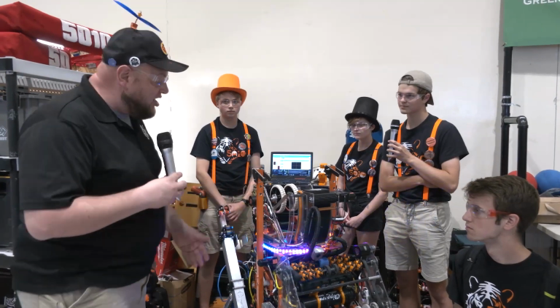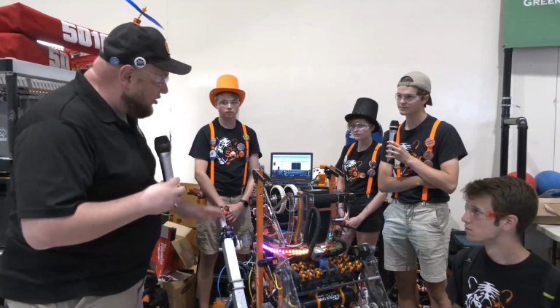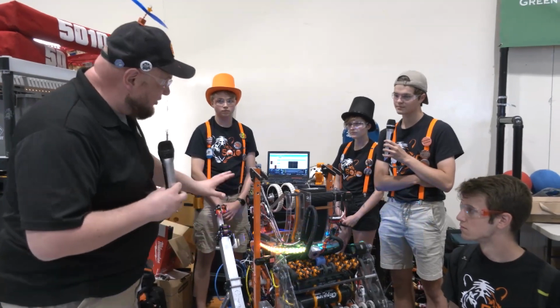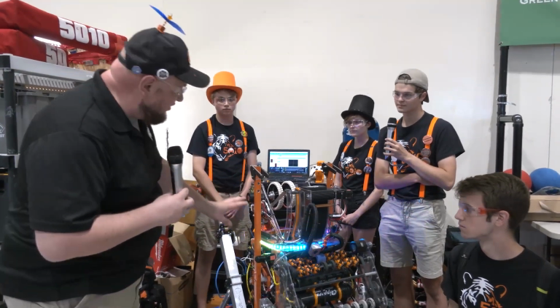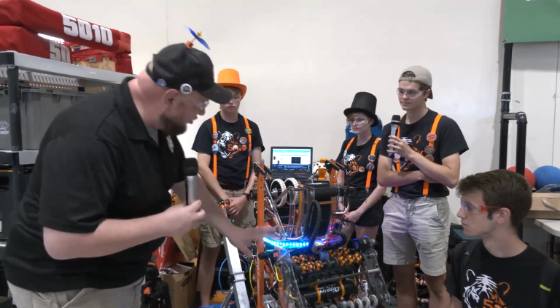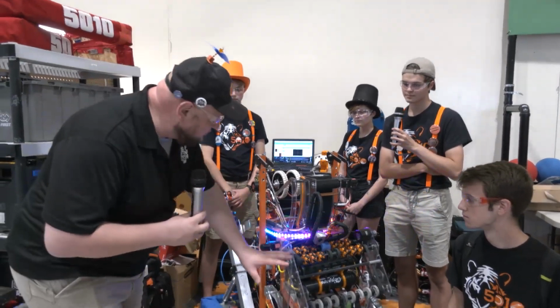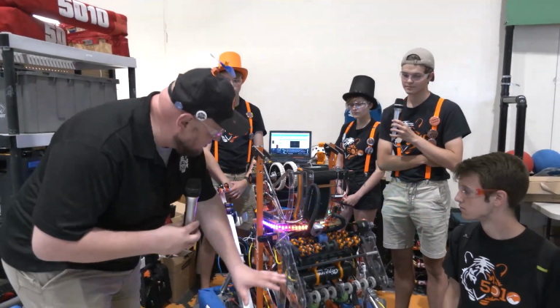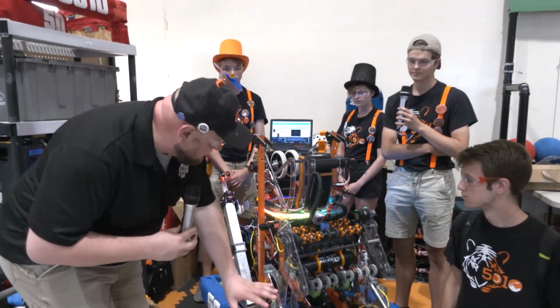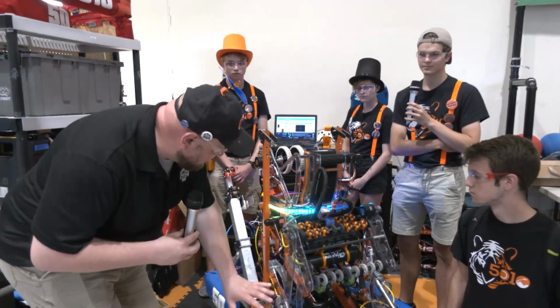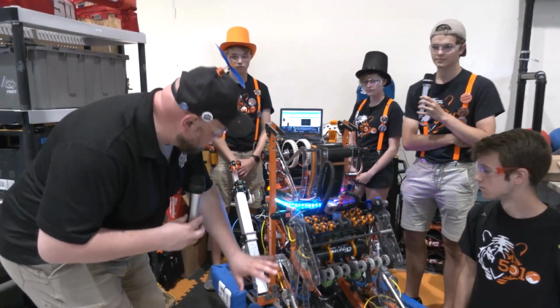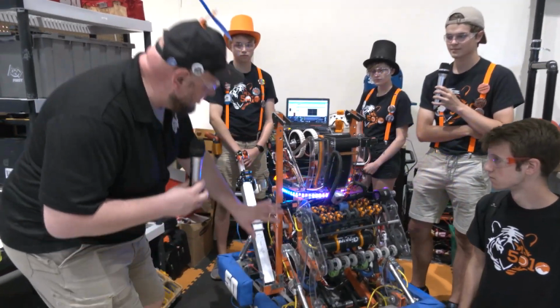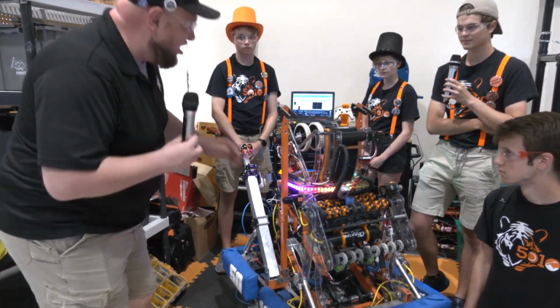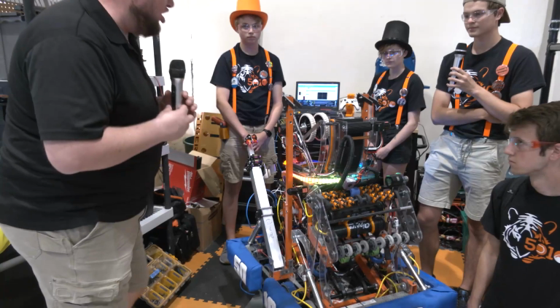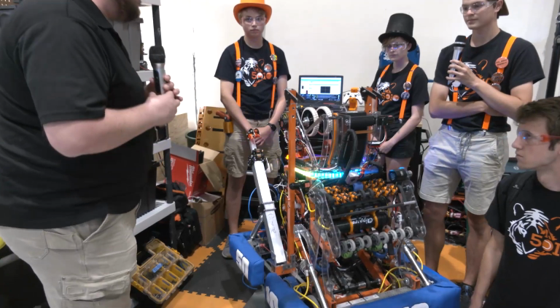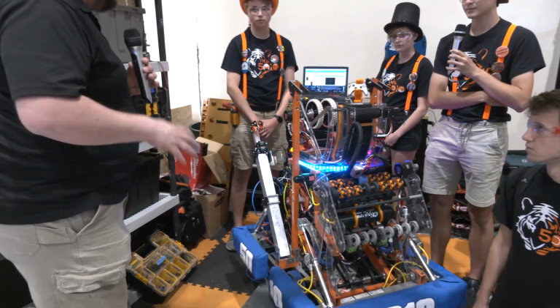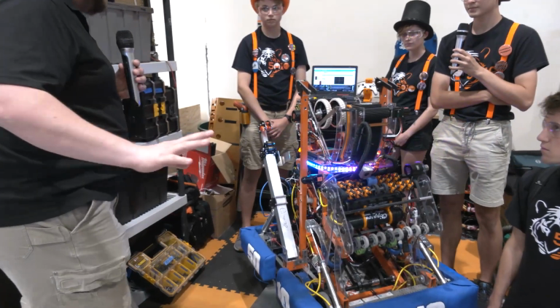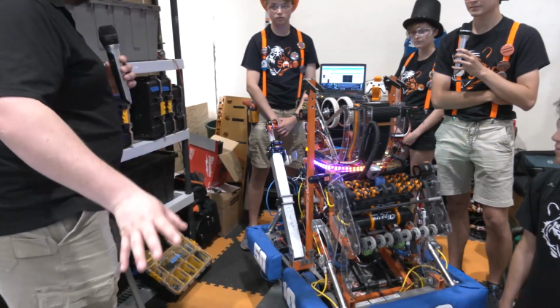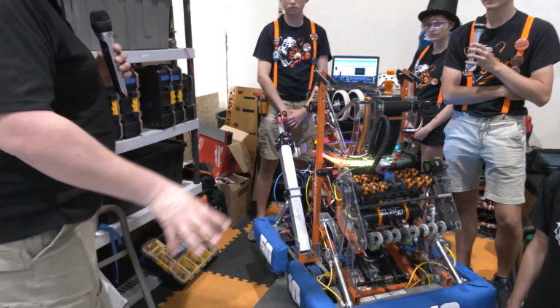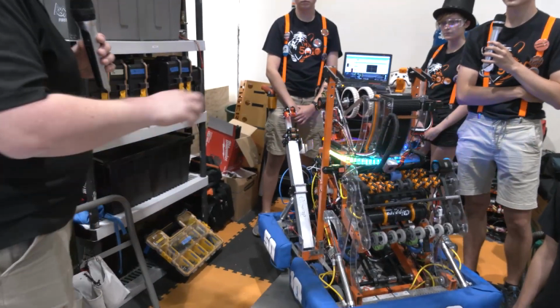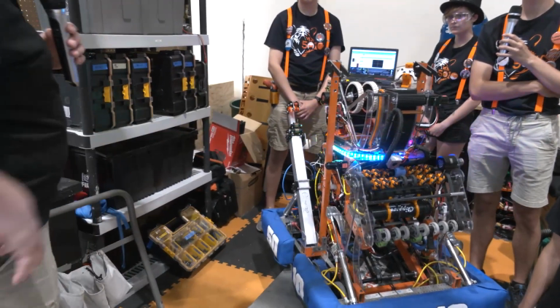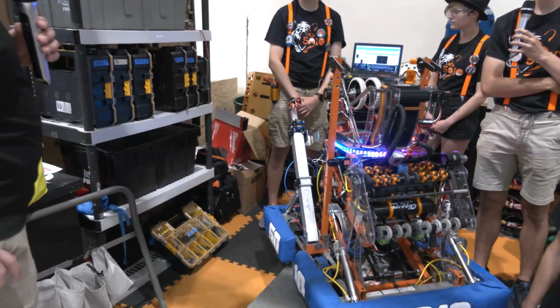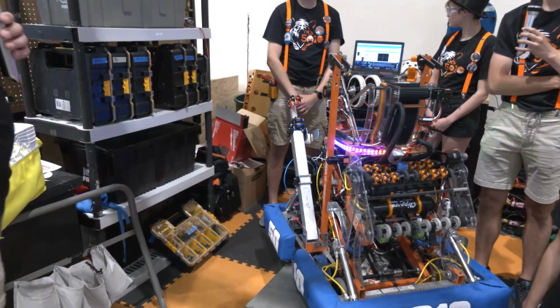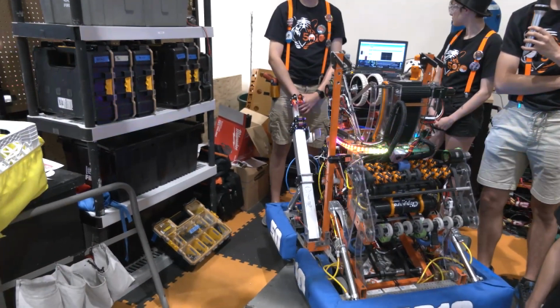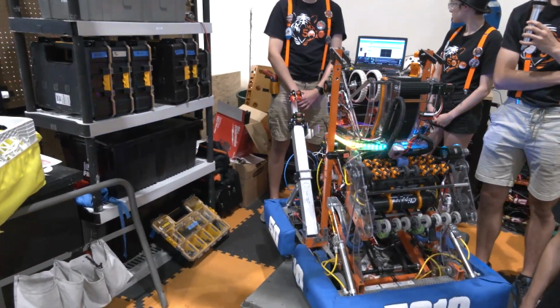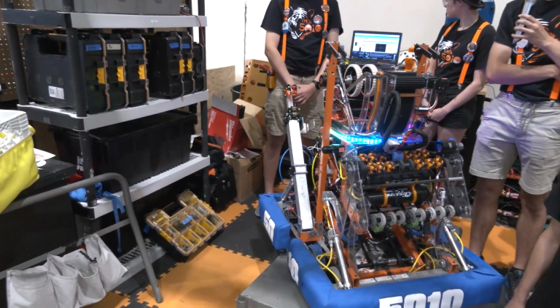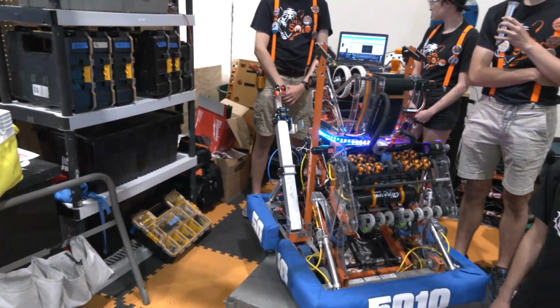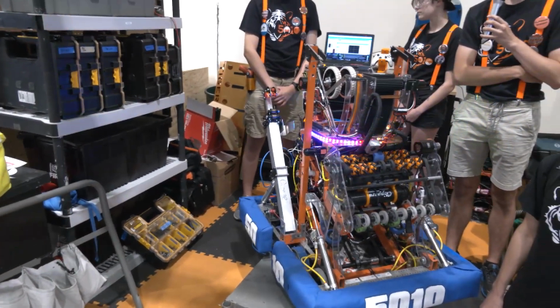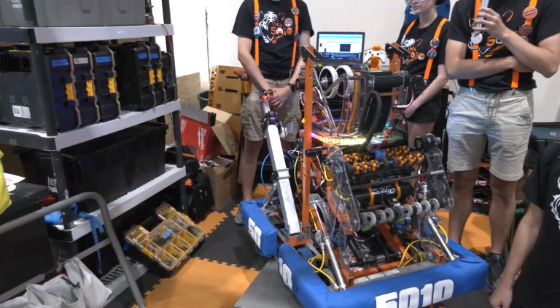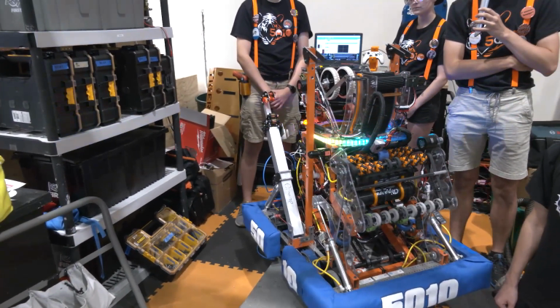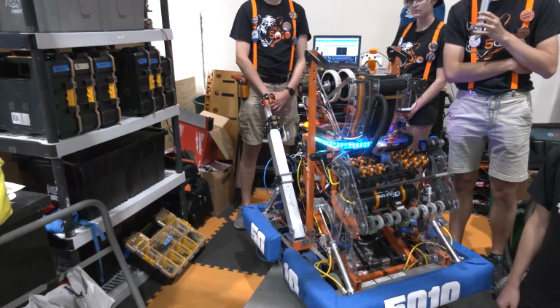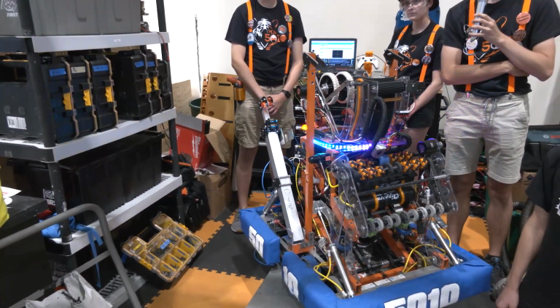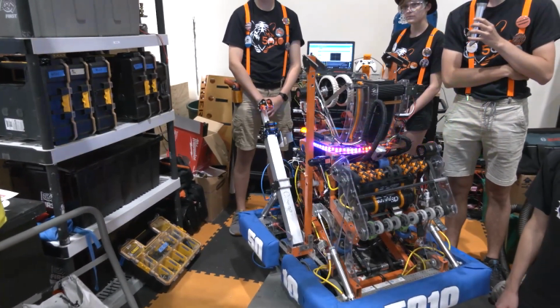We're going to give you the full overview of the robot, going all the way through, talking about their indexer, intake, shooter, and more here on Behind the Bumpers.